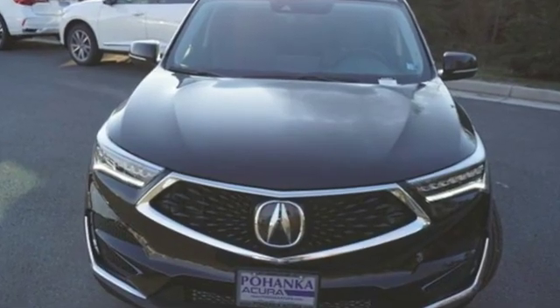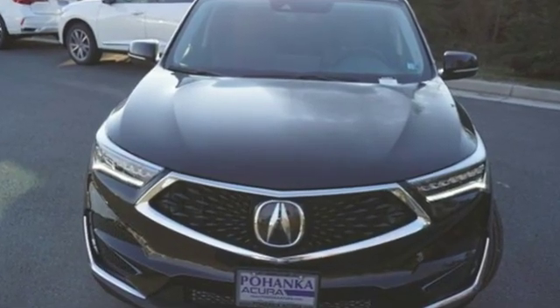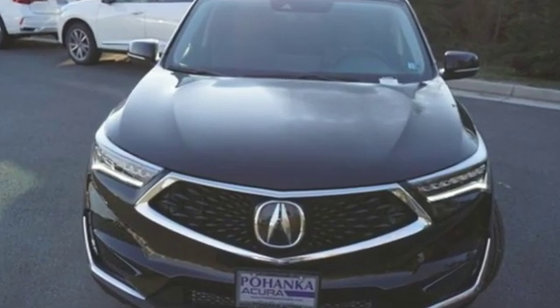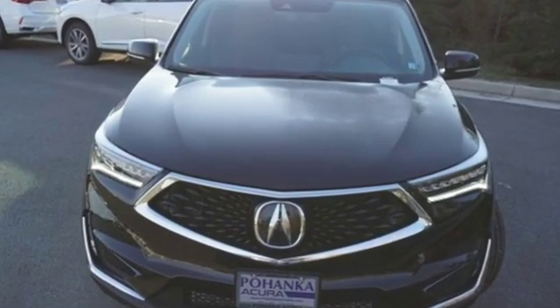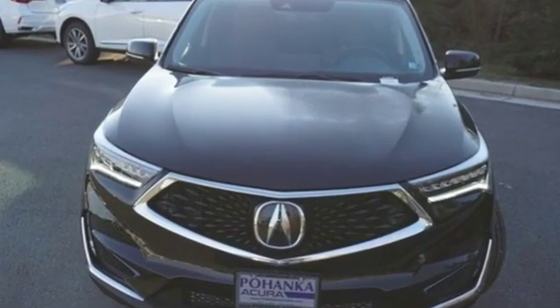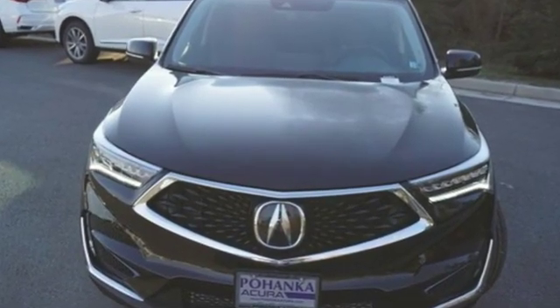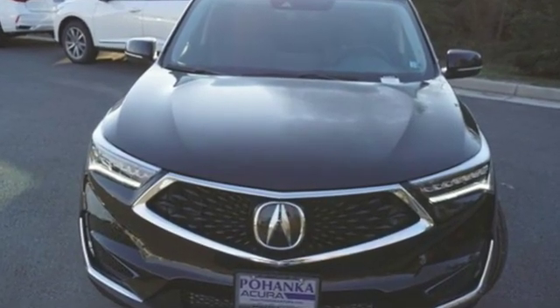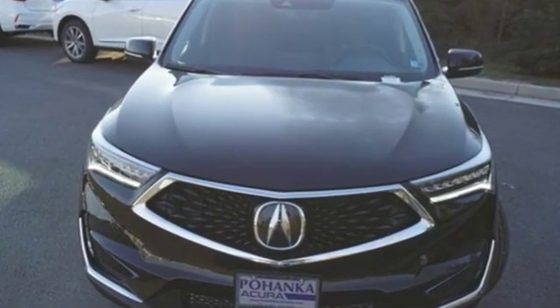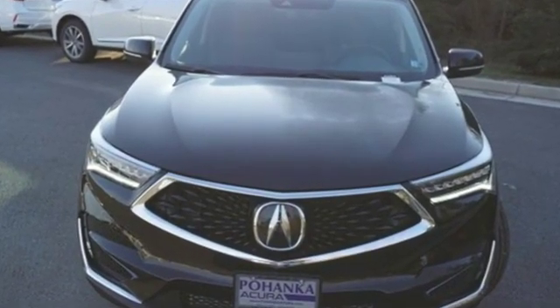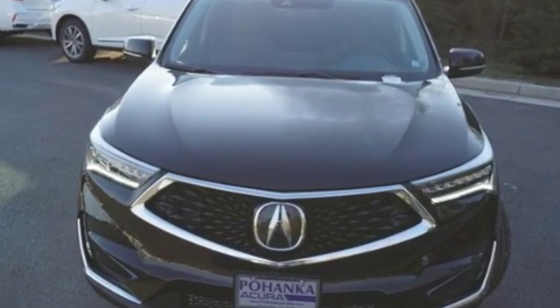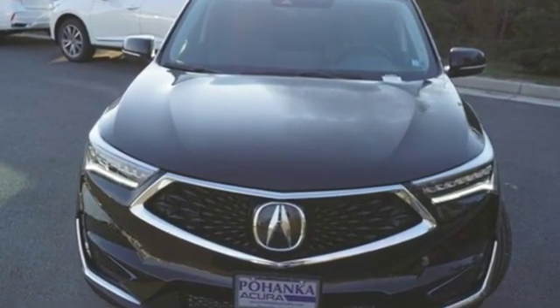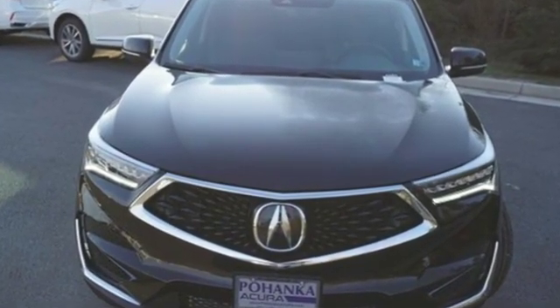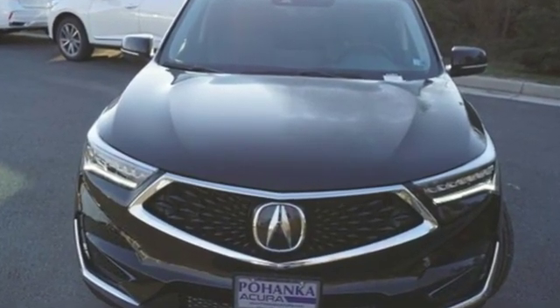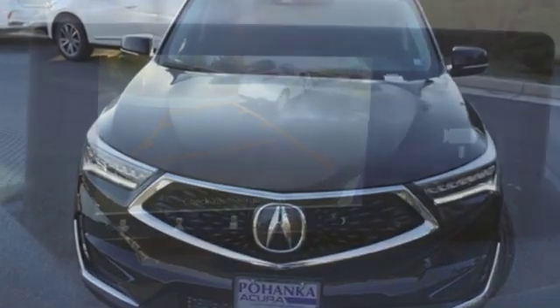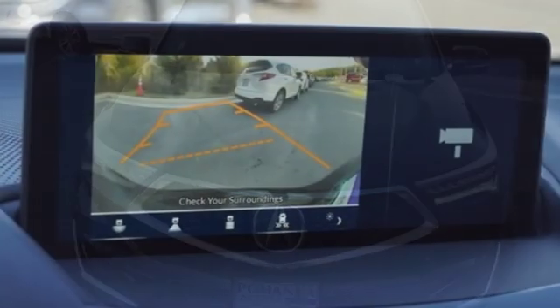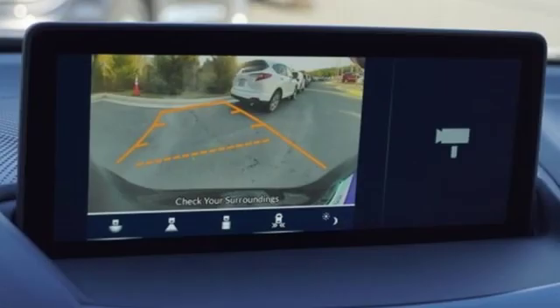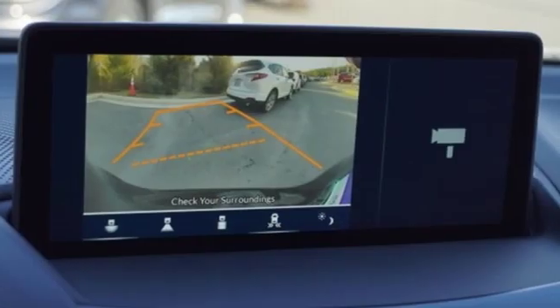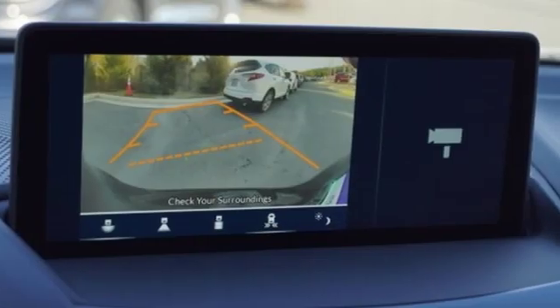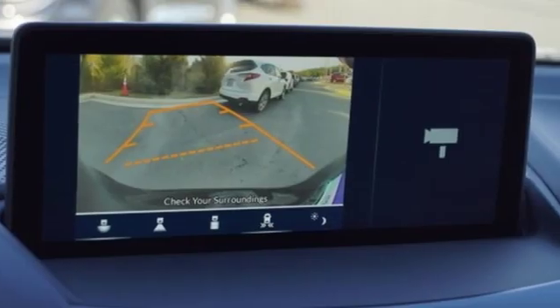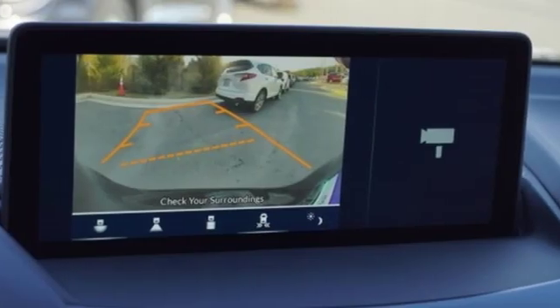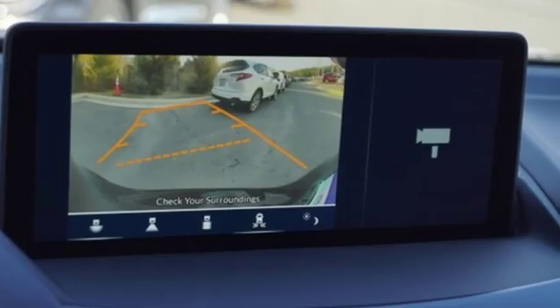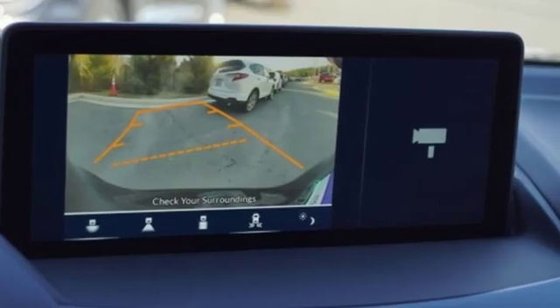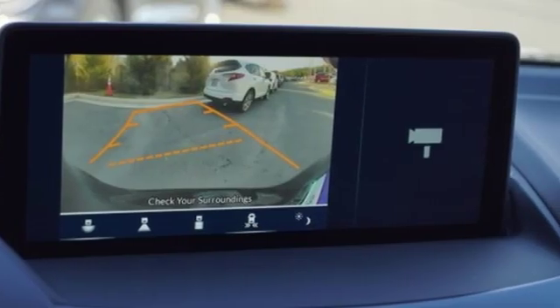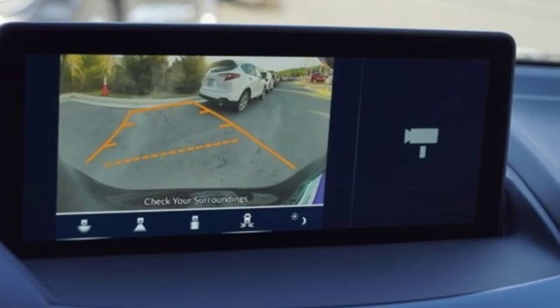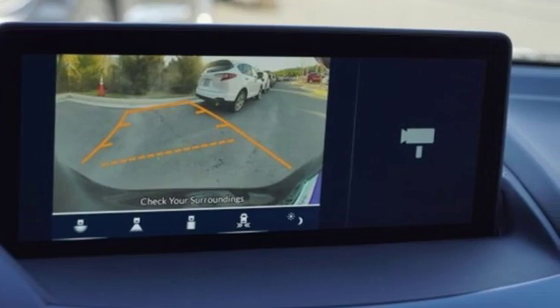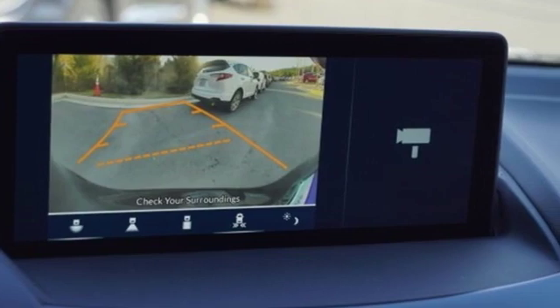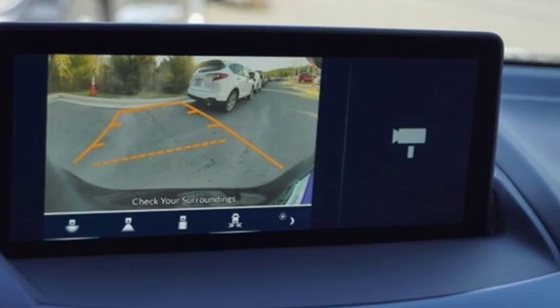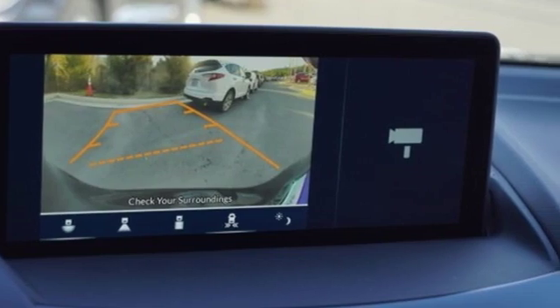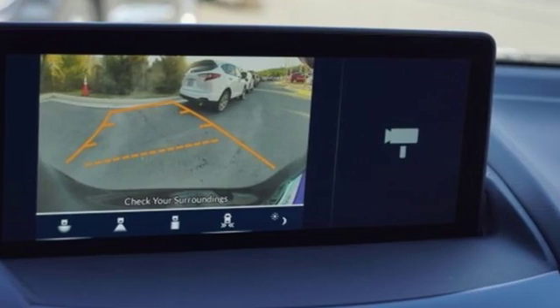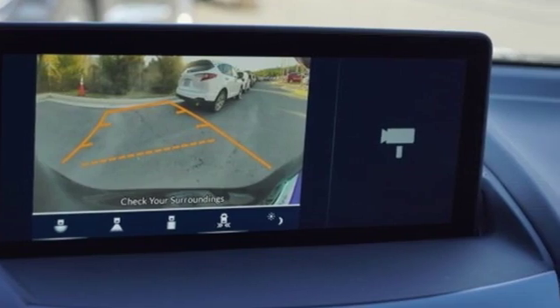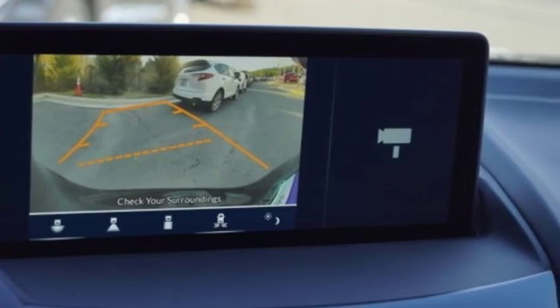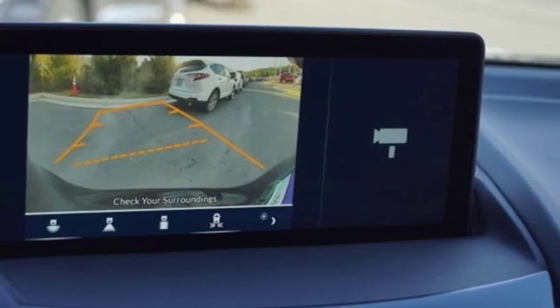Despite the increase in power and cylinder count, the new RDX is more fuel efficient than before.